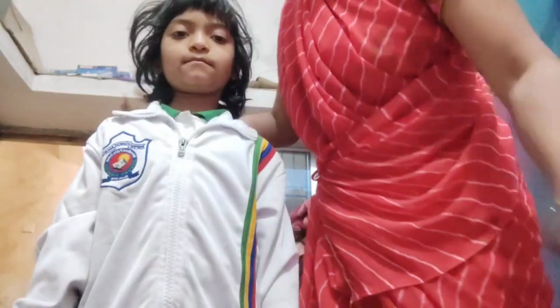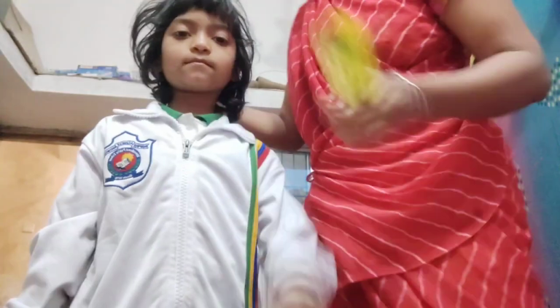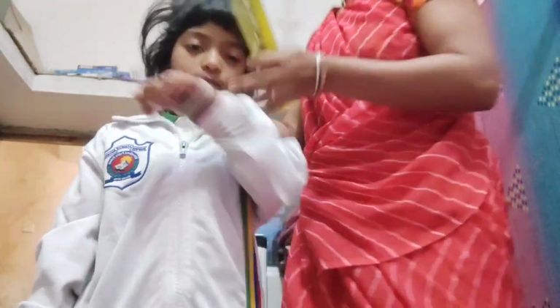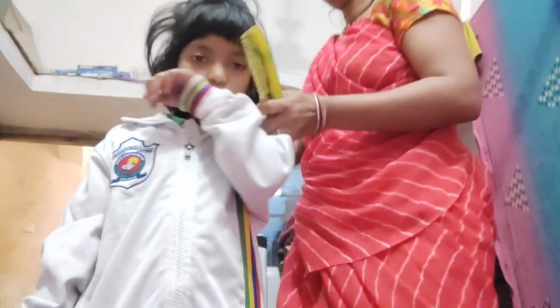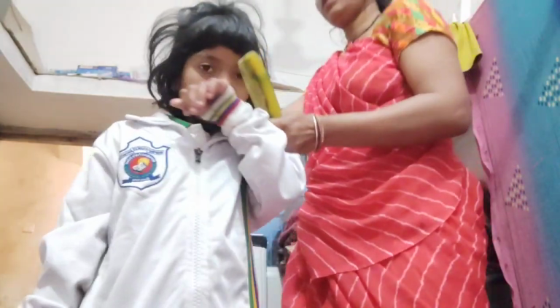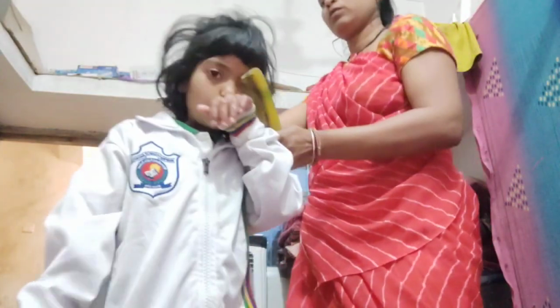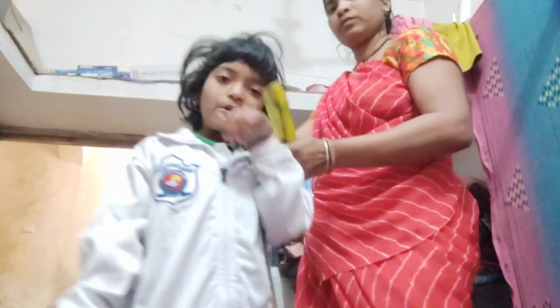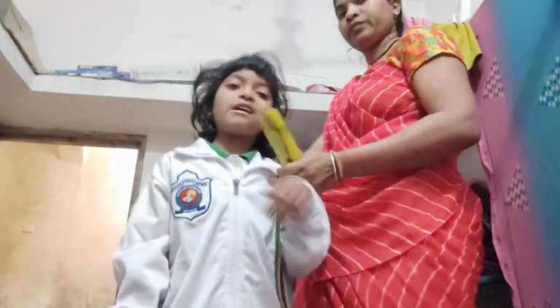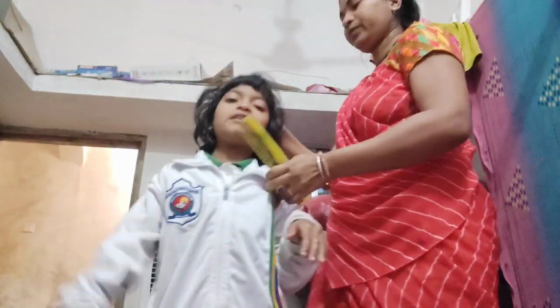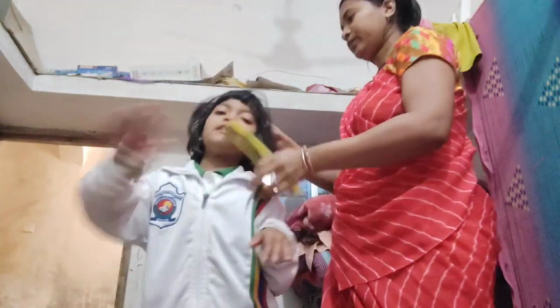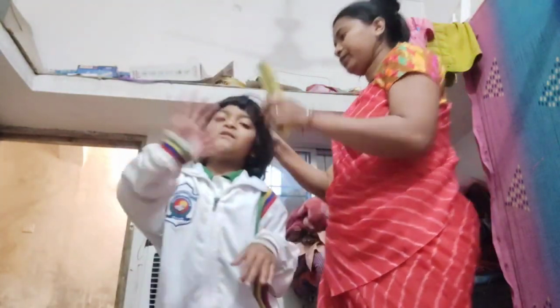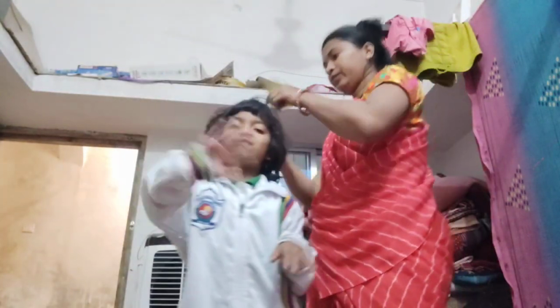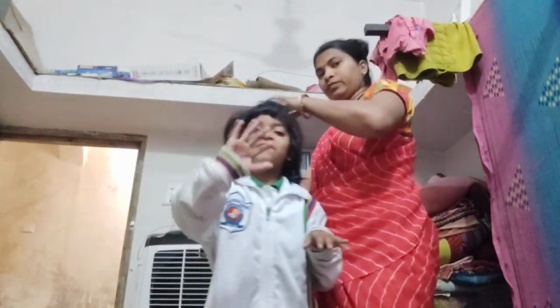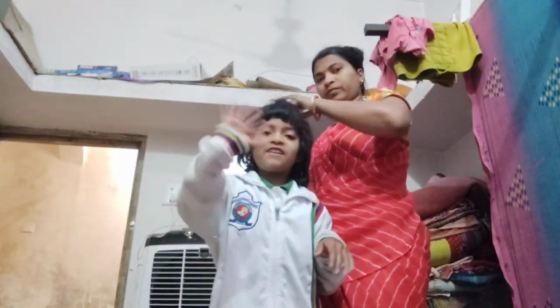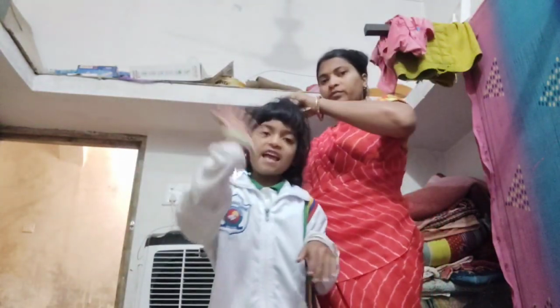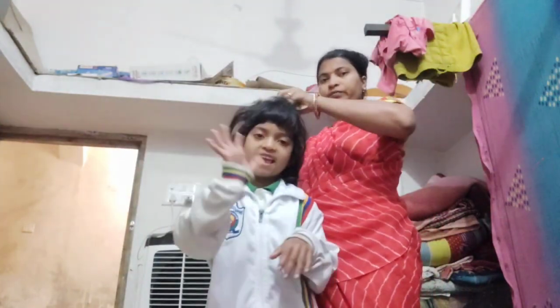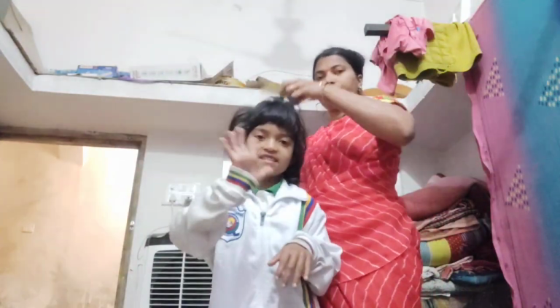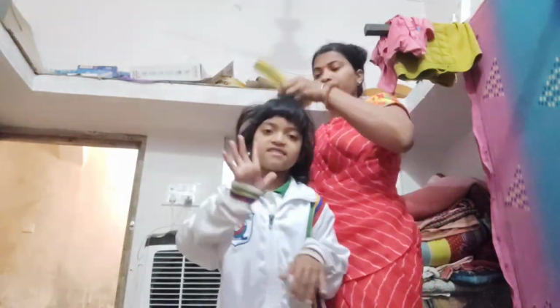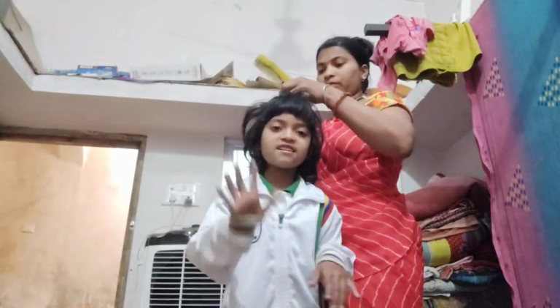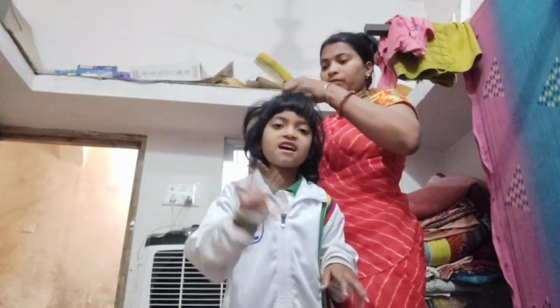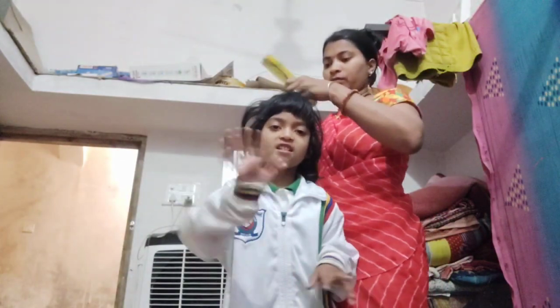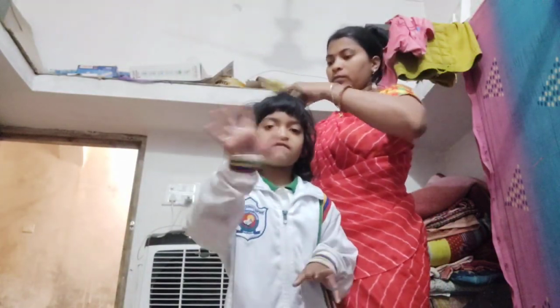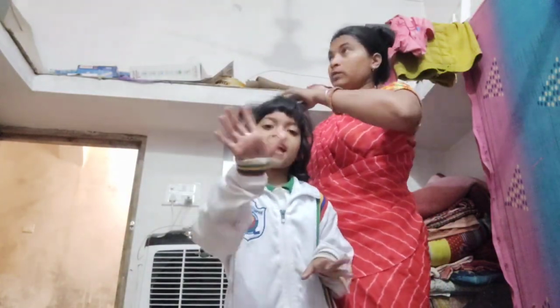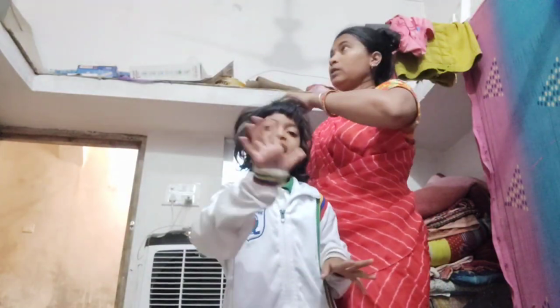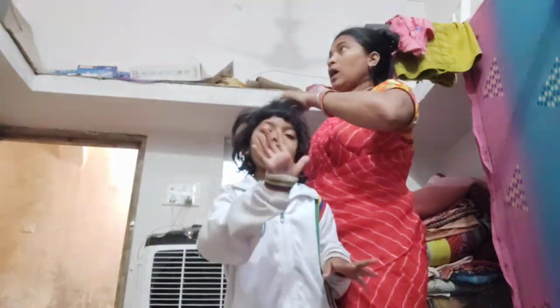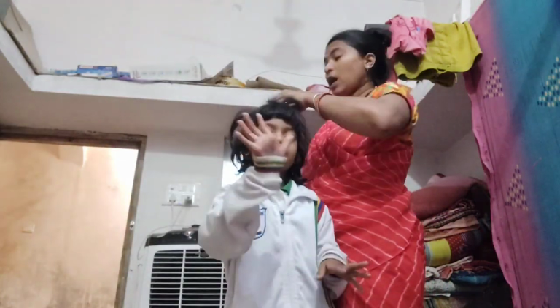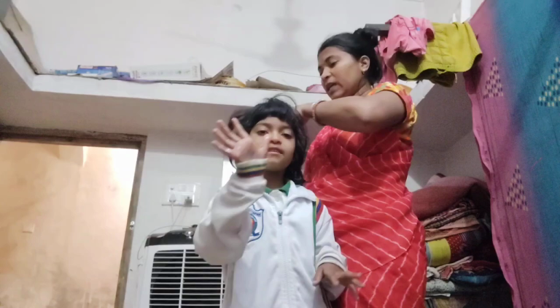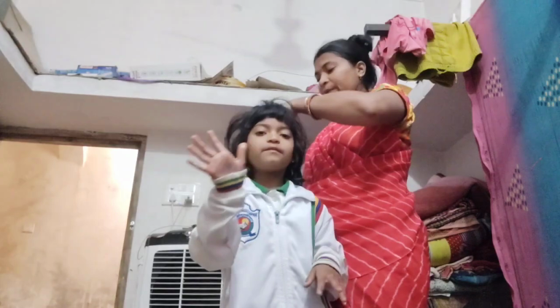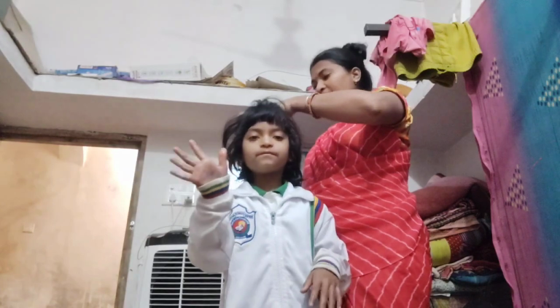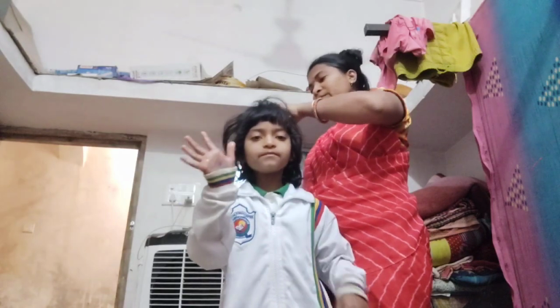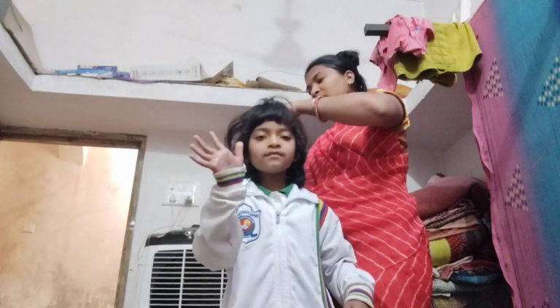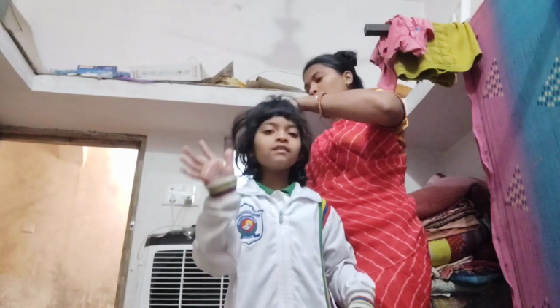Hello friends, Namaste, Ram Ram, Sabi Ko. Good morning. So here I am preparing Ghanak — getting her ready, because her school van will come at 9 o'clock, so I am combing her hair.